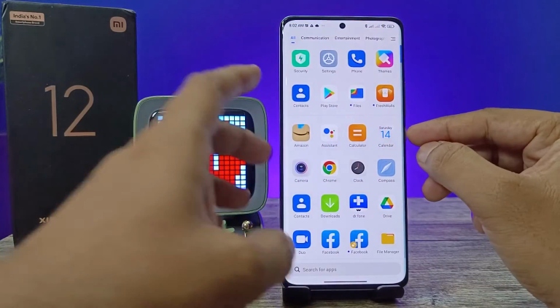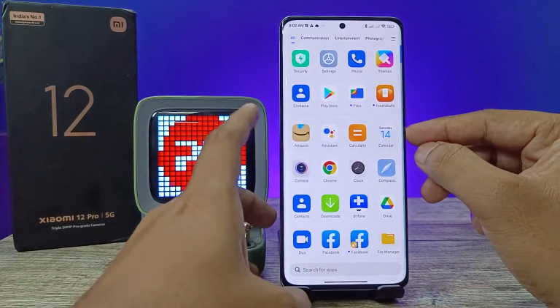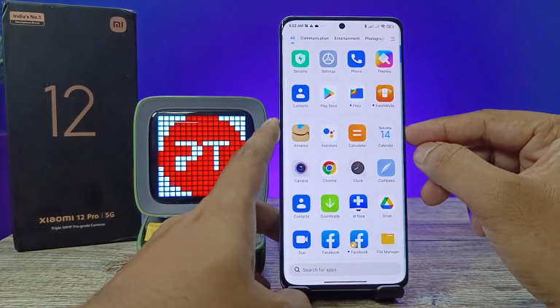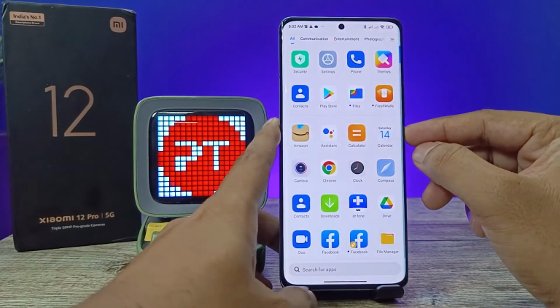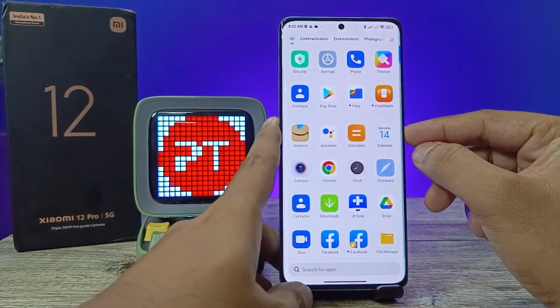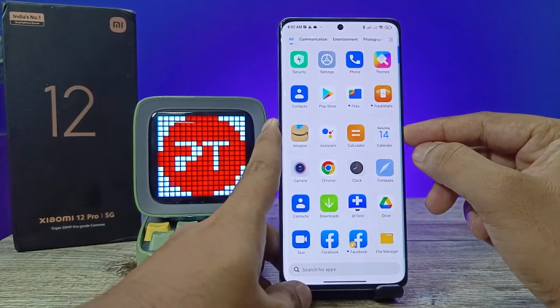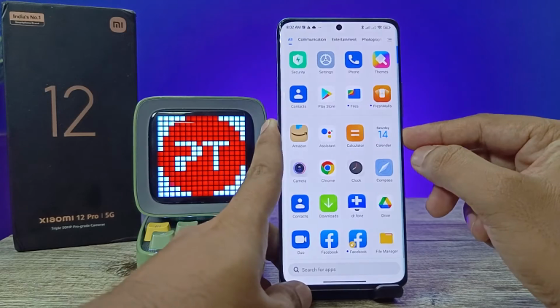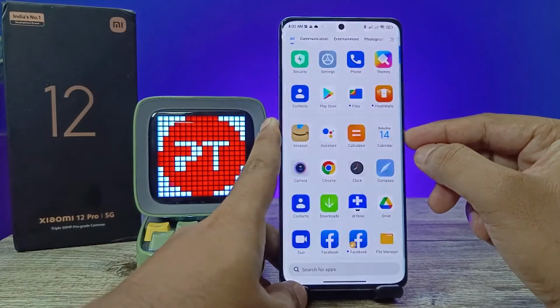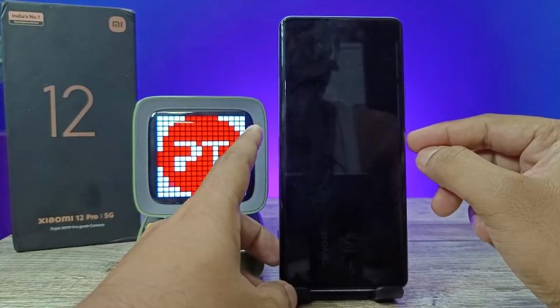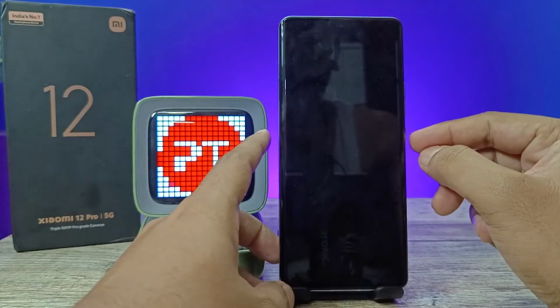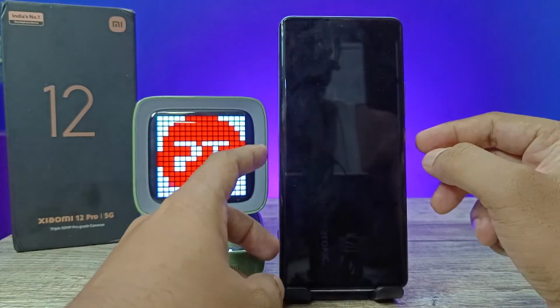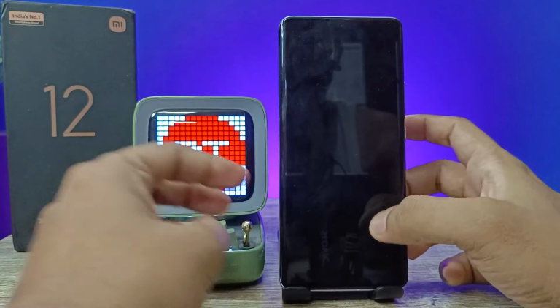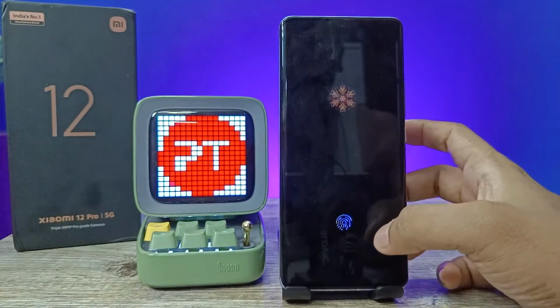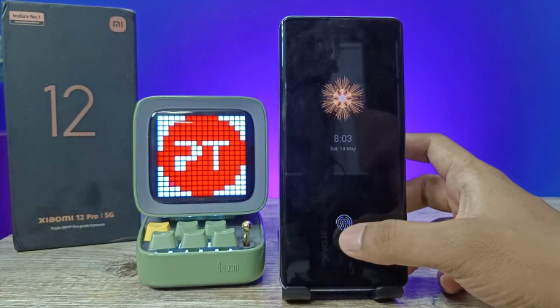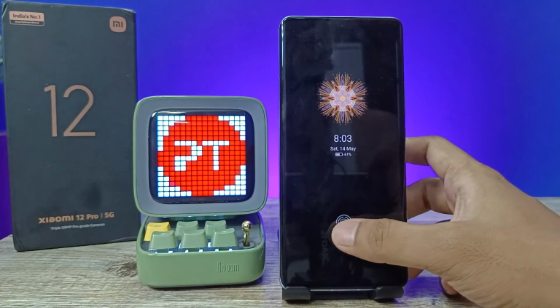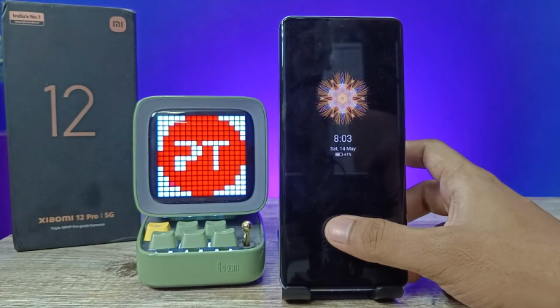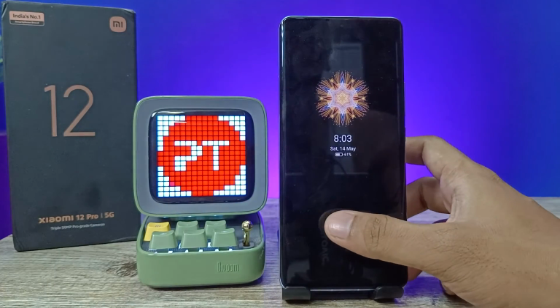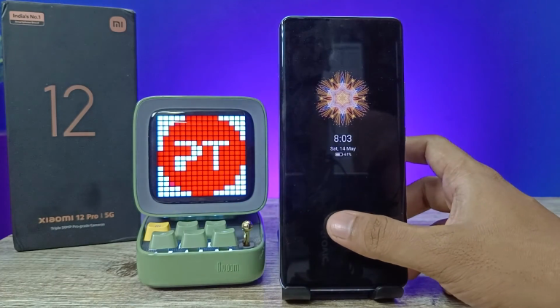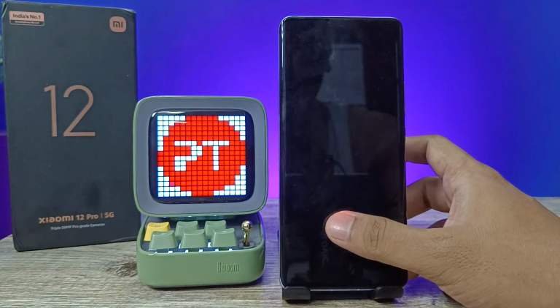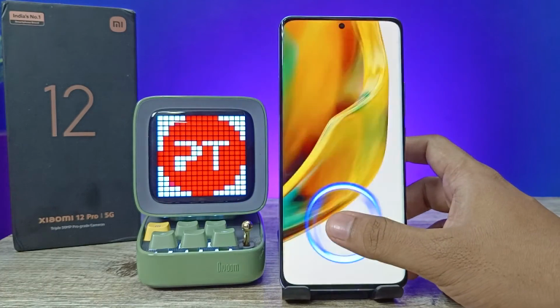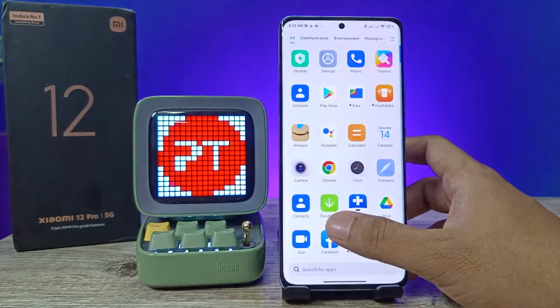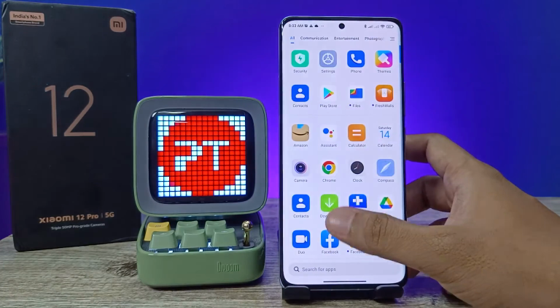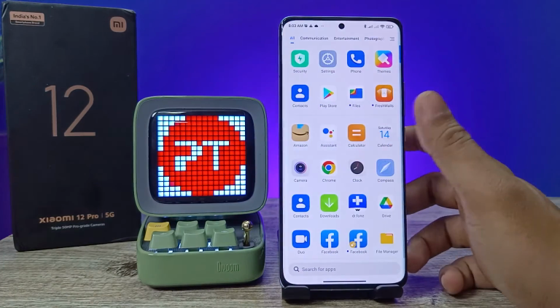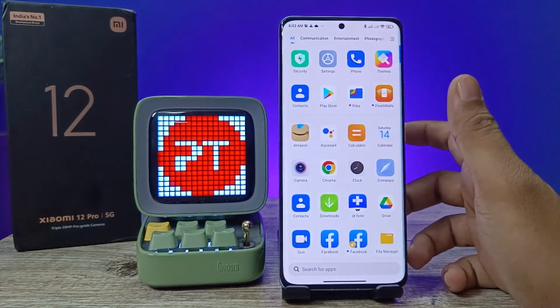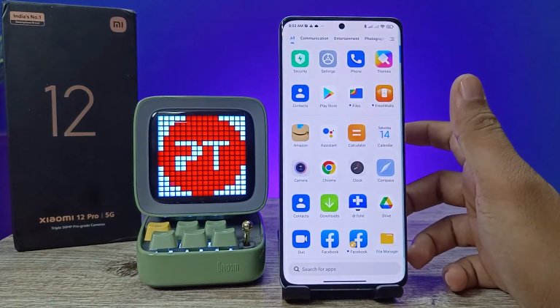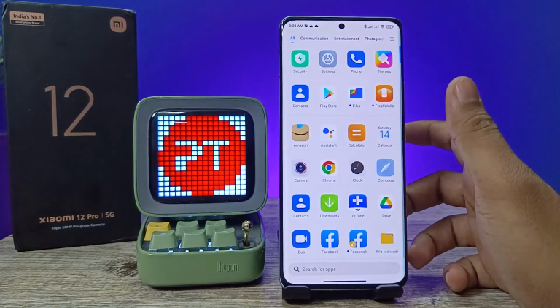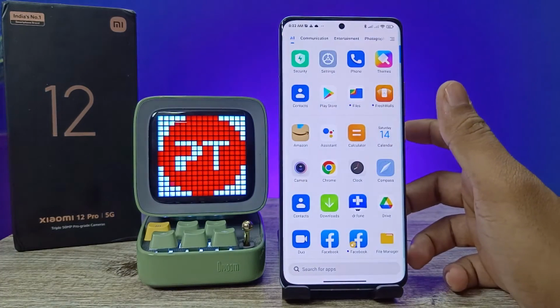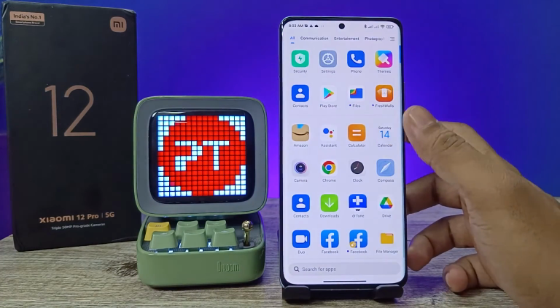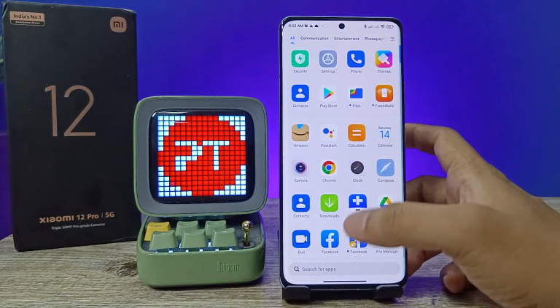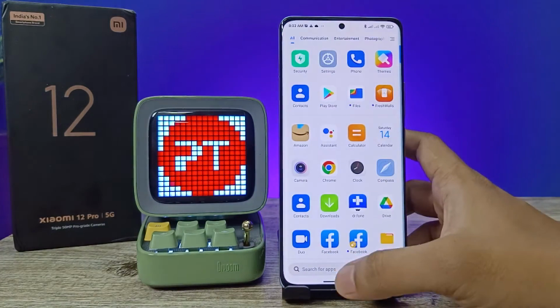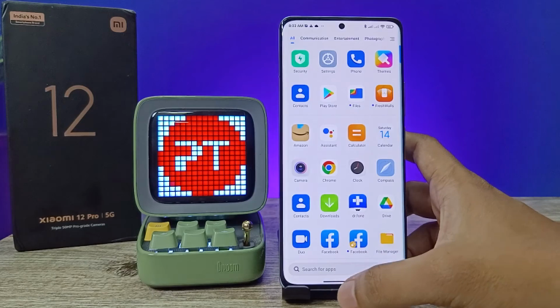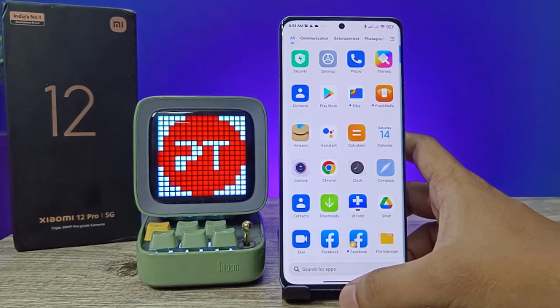Now let's test it. Lock the phone, then try to unlock it using the fingerprint — it unlocks very quickly.